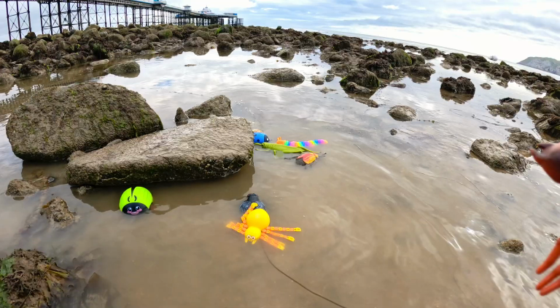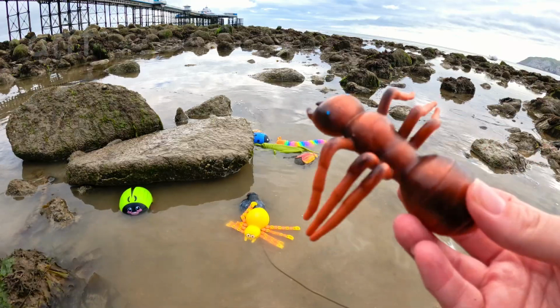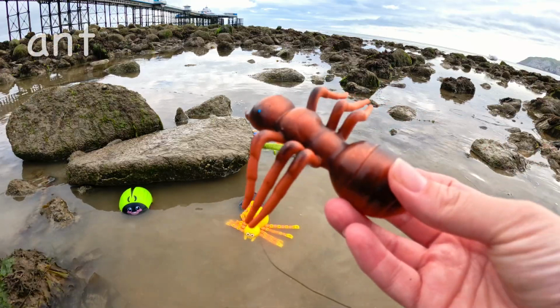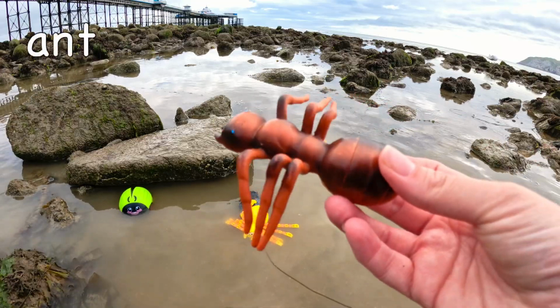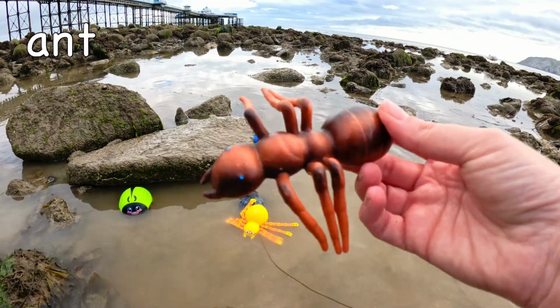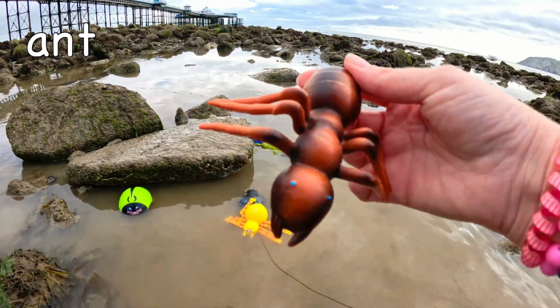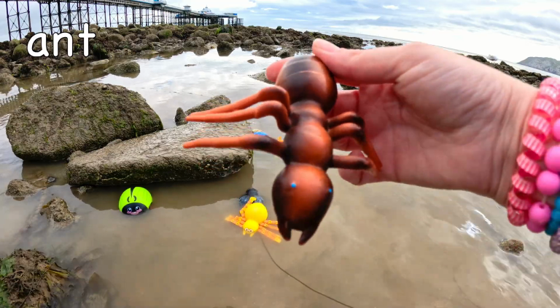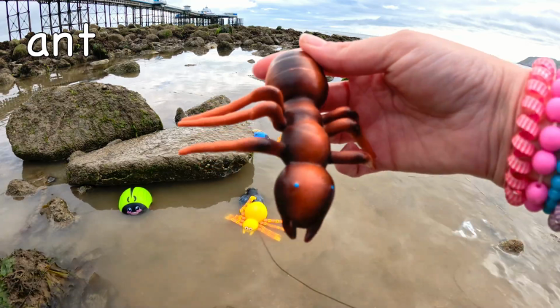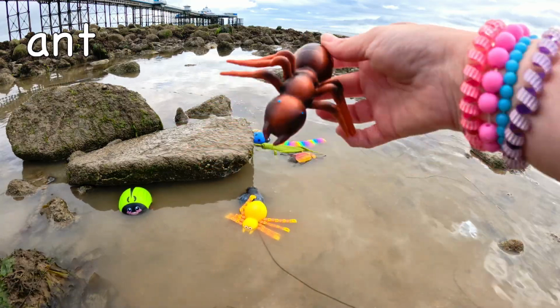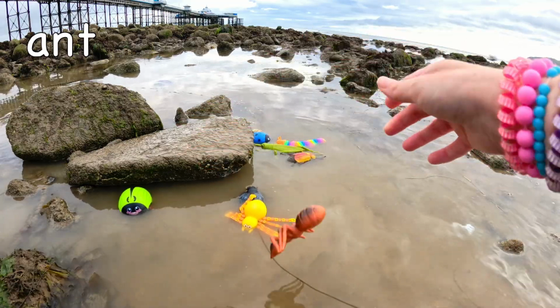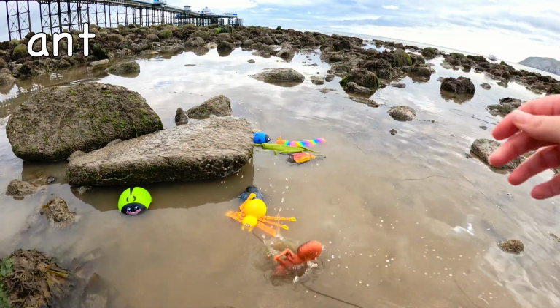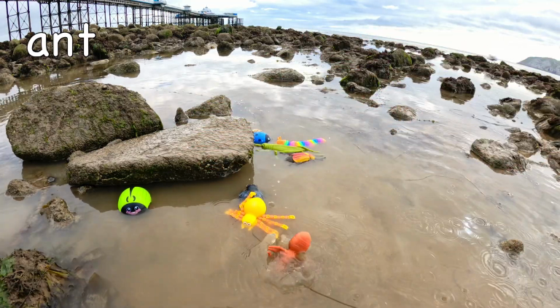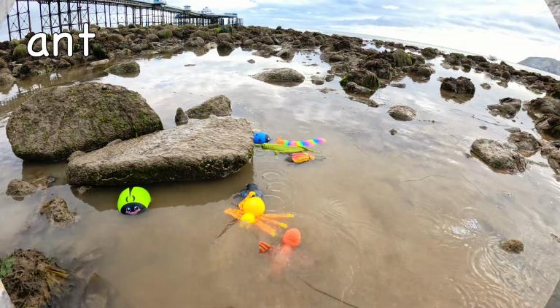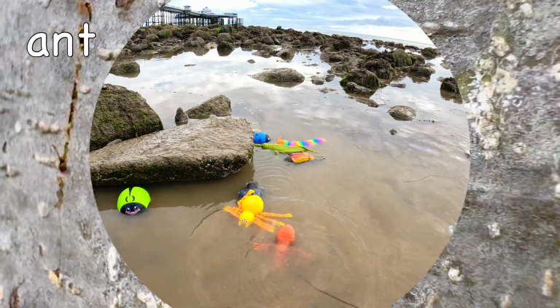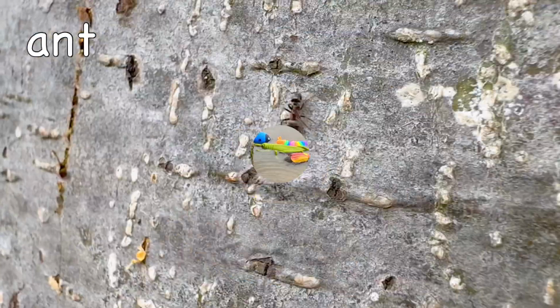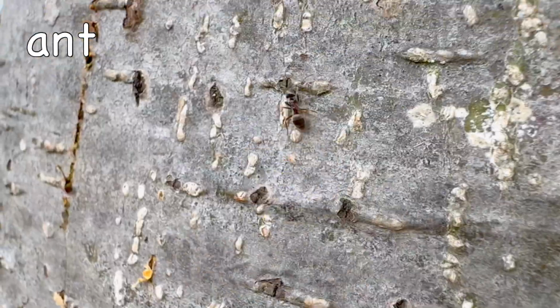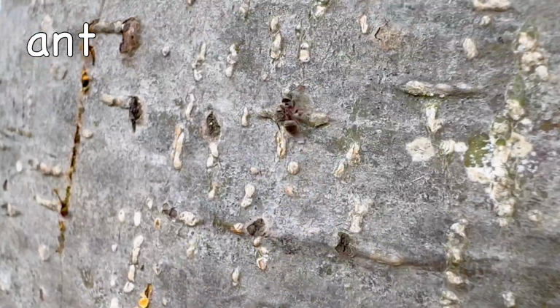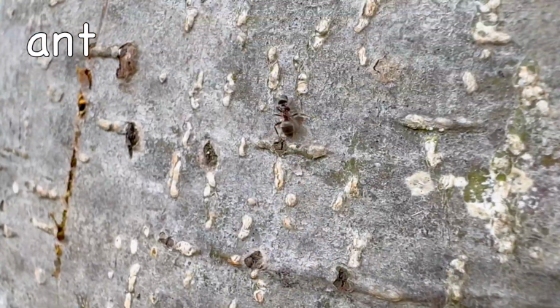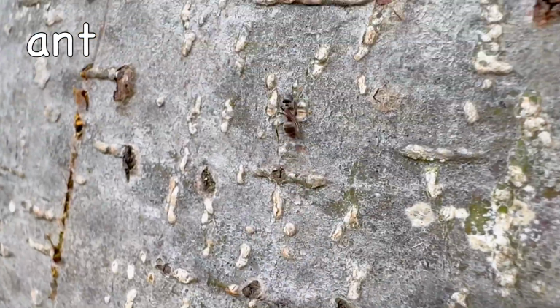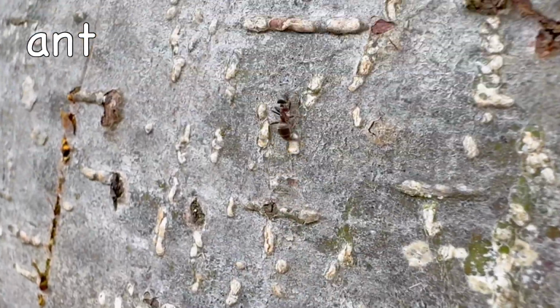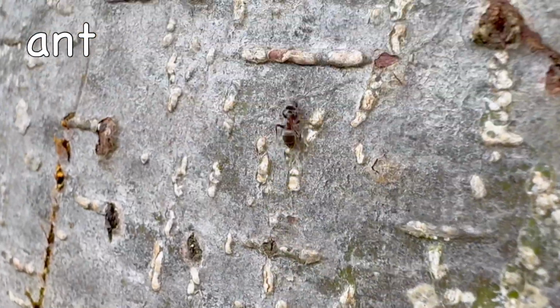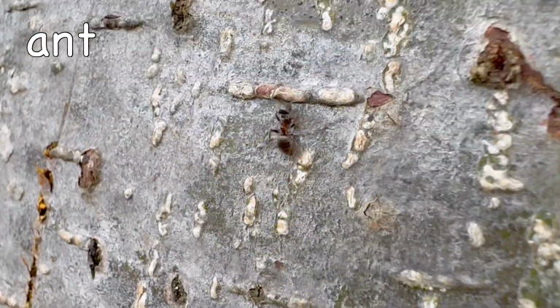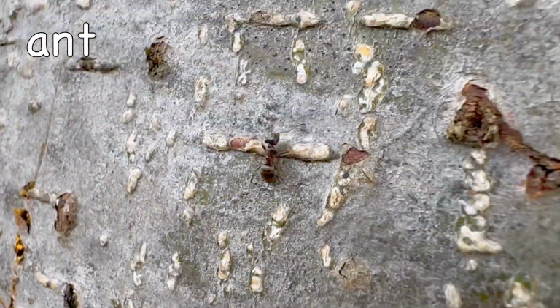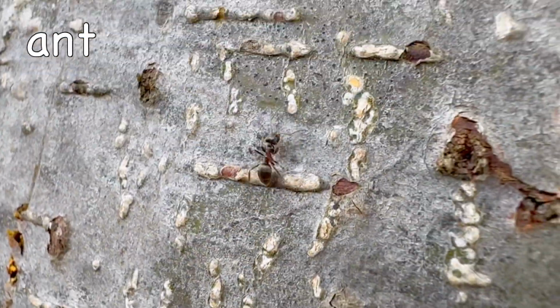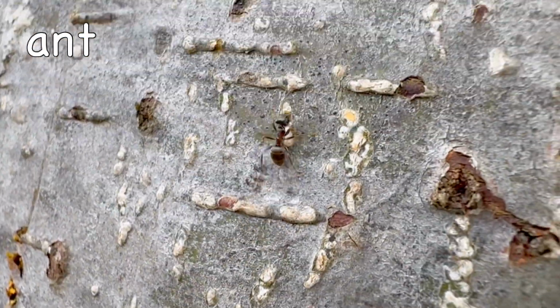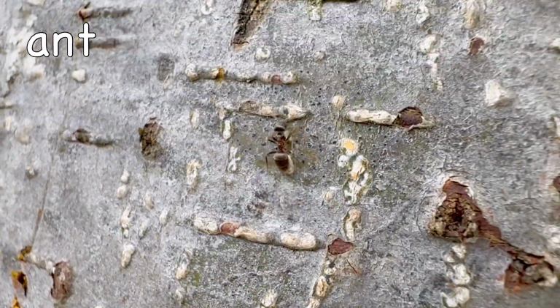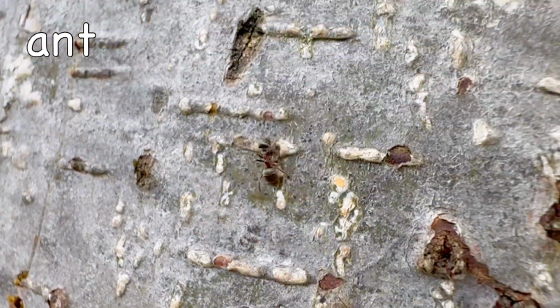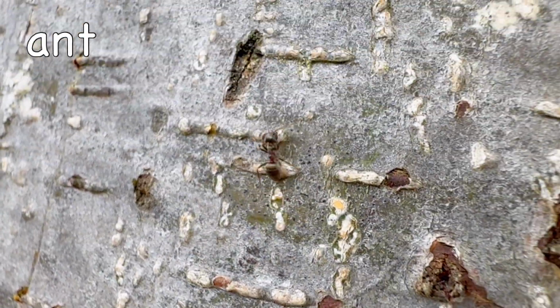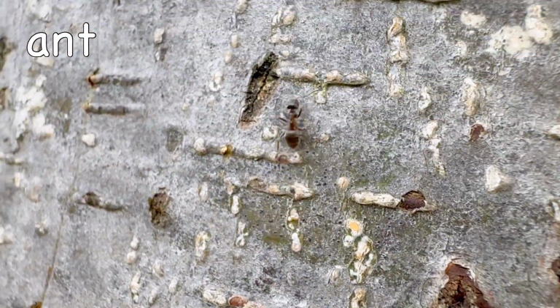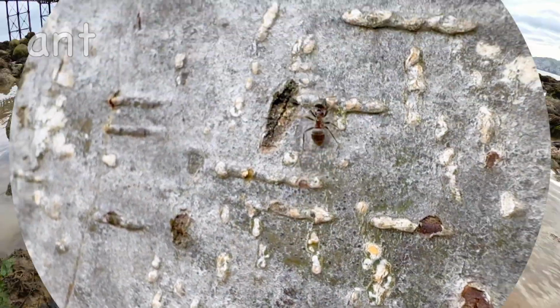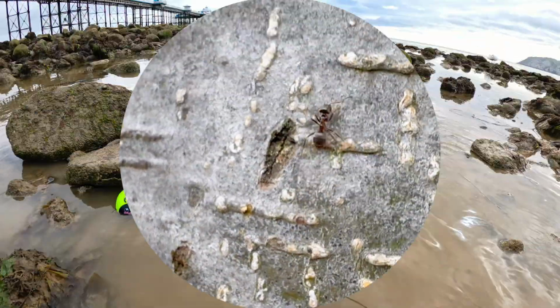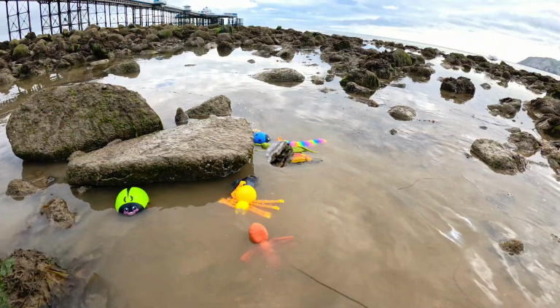Ant! The Dracula ant can smack its mandibles at over 200 miles per hour!